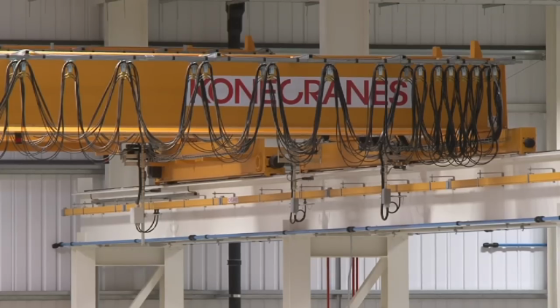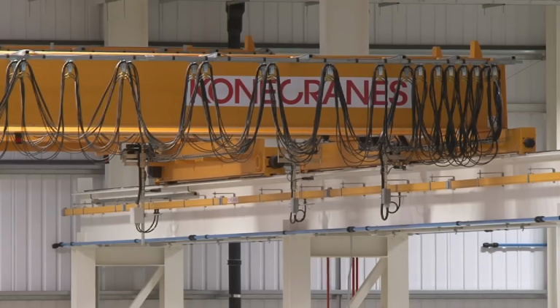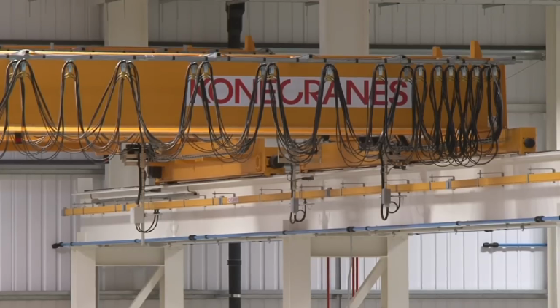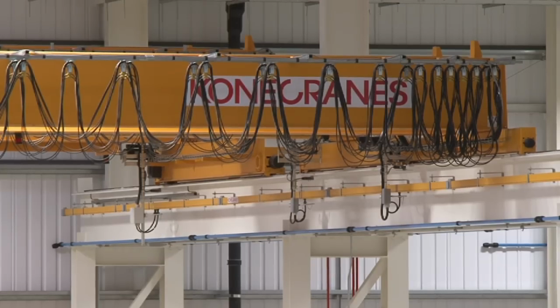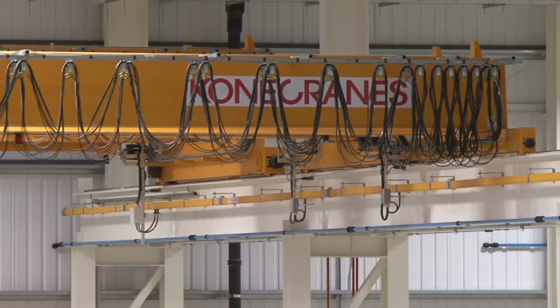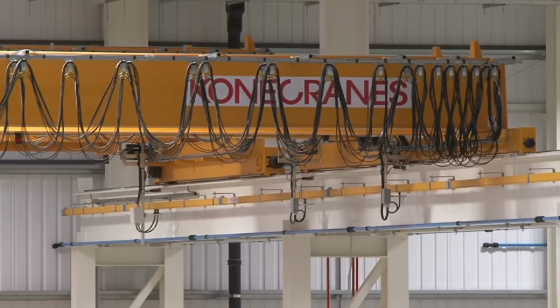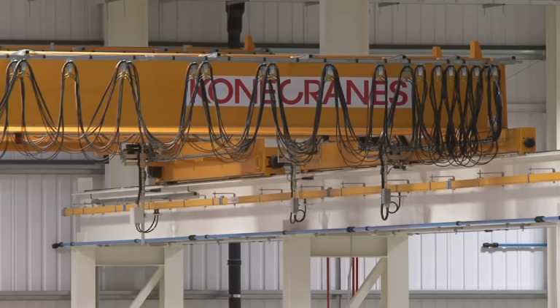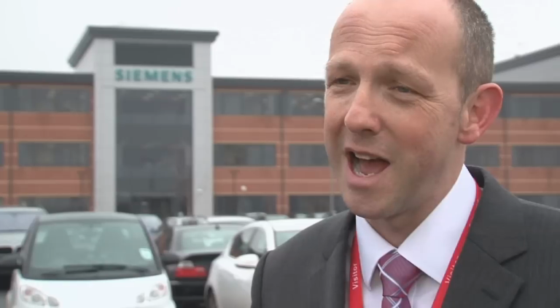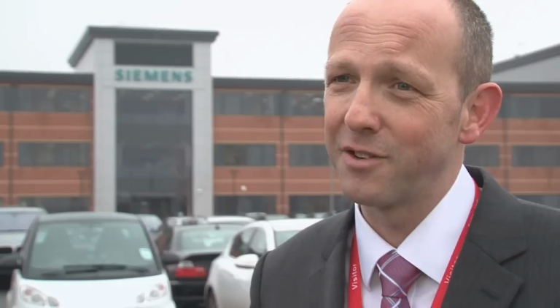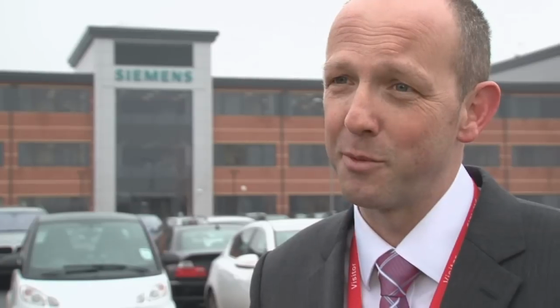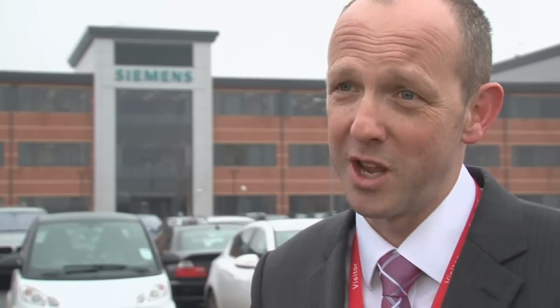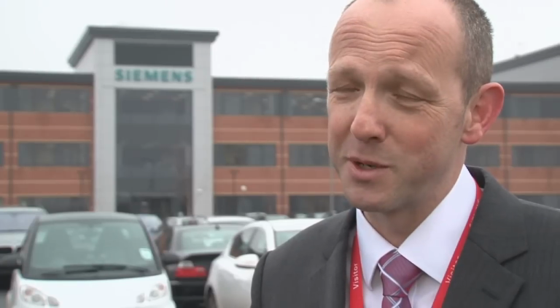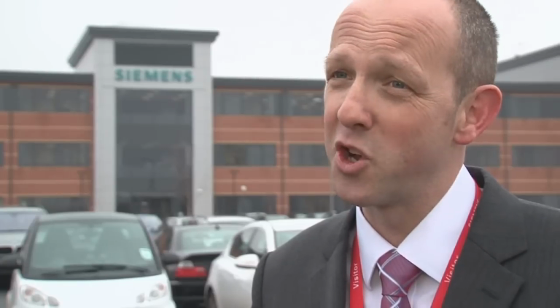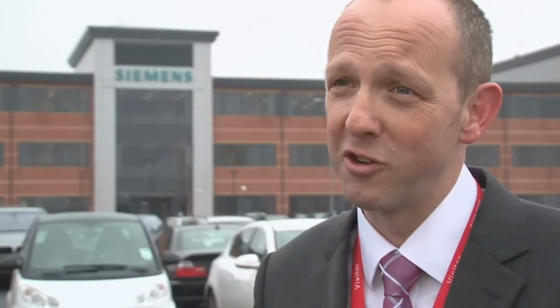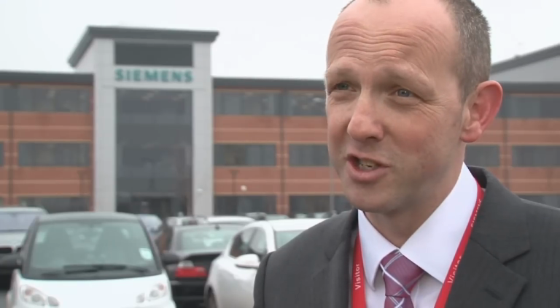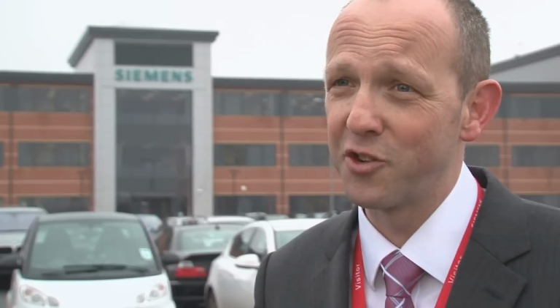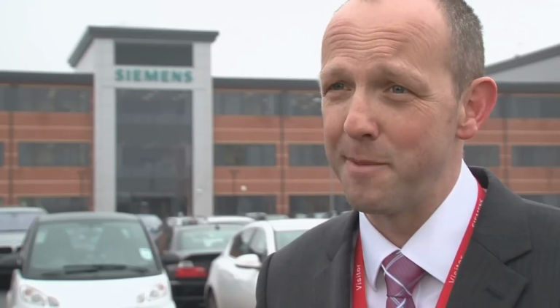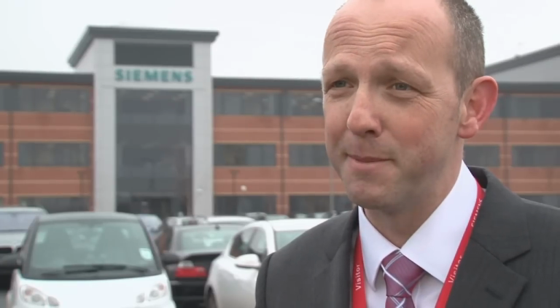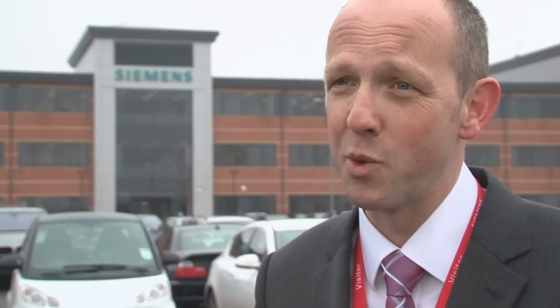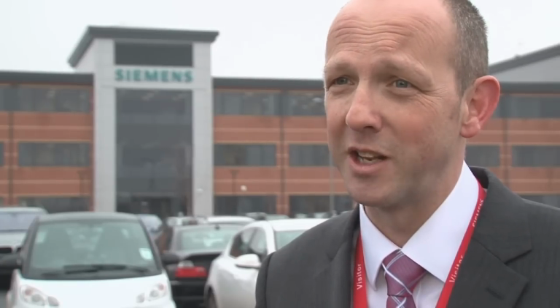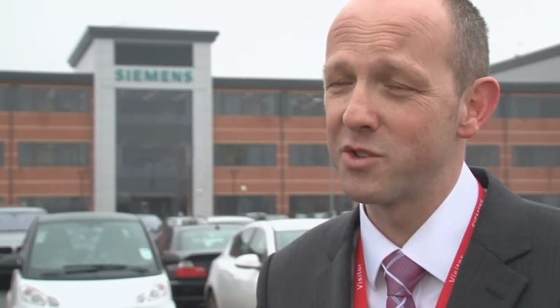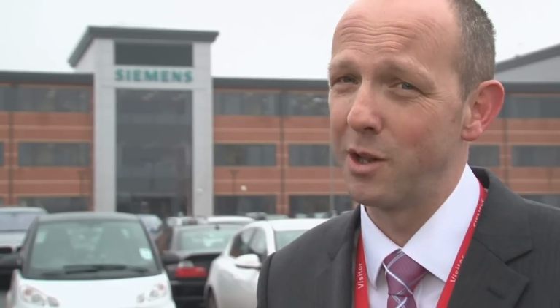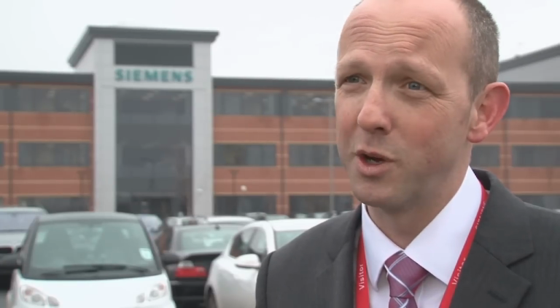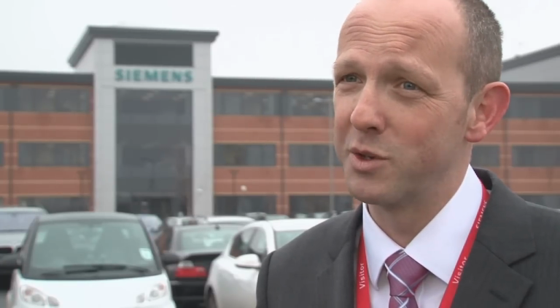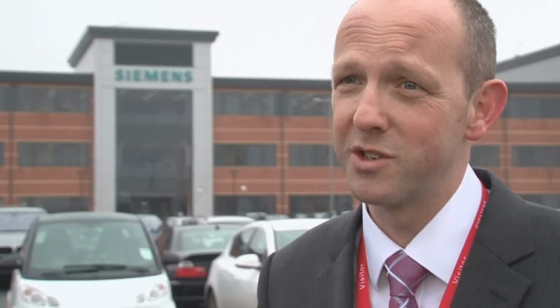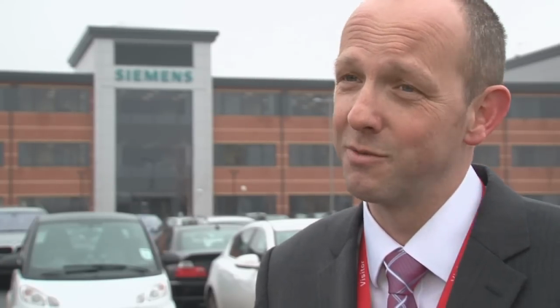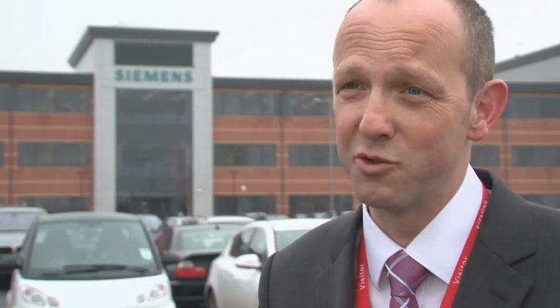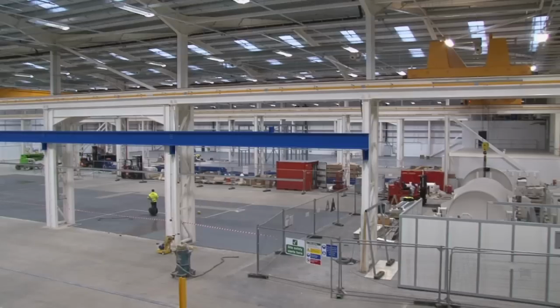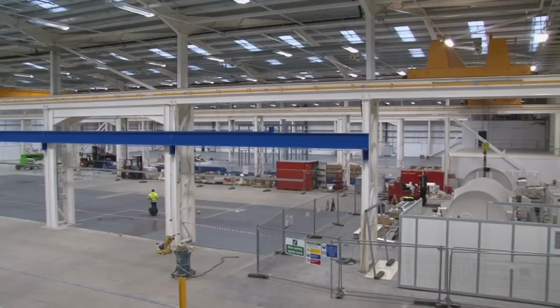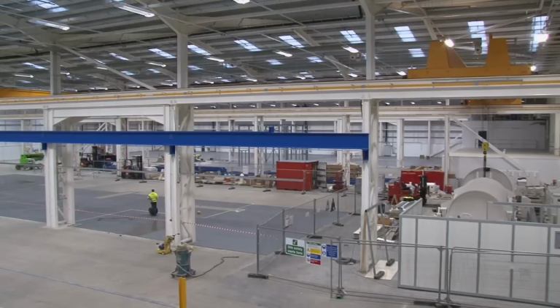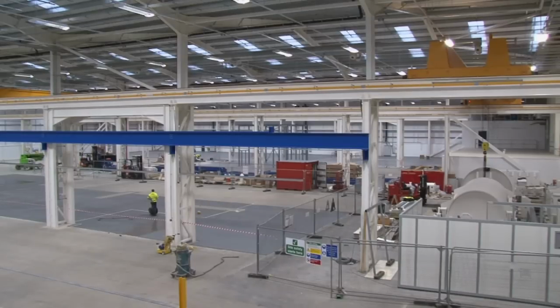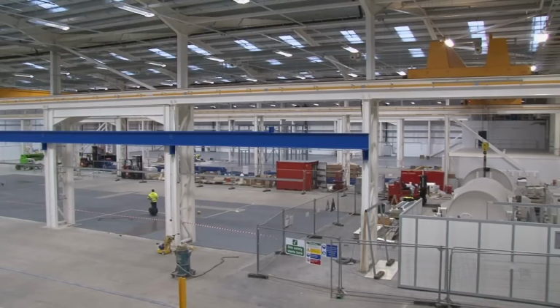With the requirements that we had from Siemens, with tolerances on the crane beams as well, steelwork was really our only option.